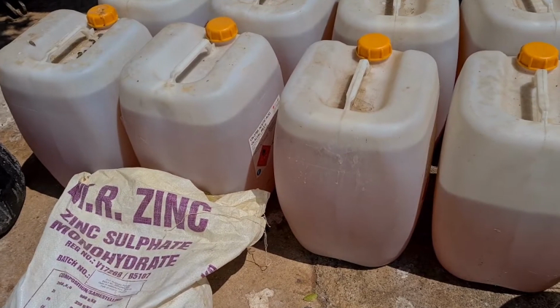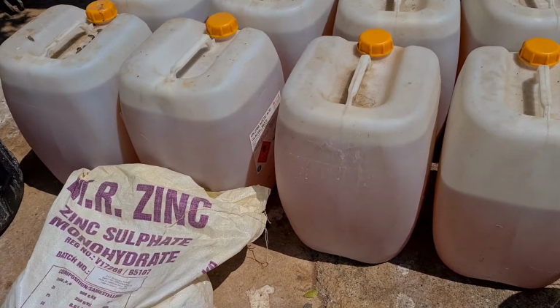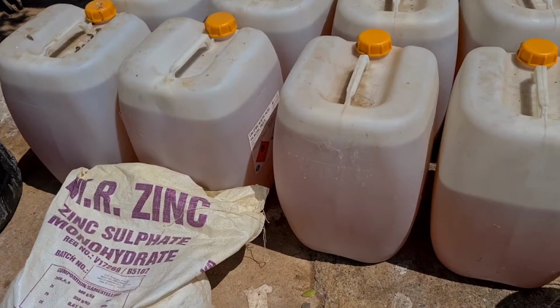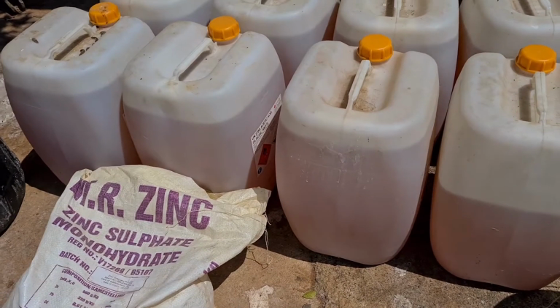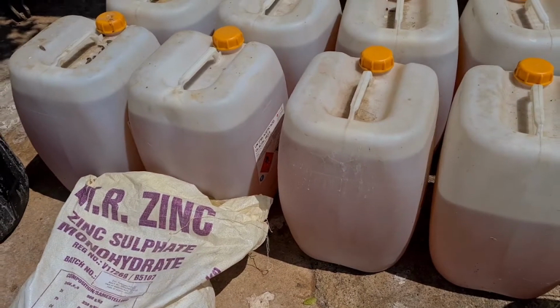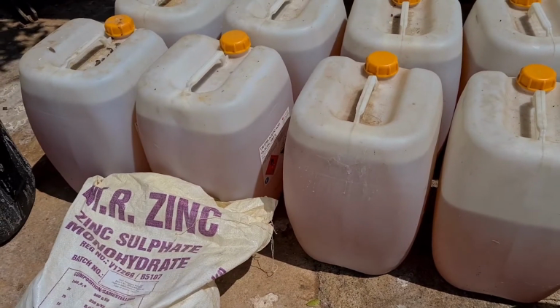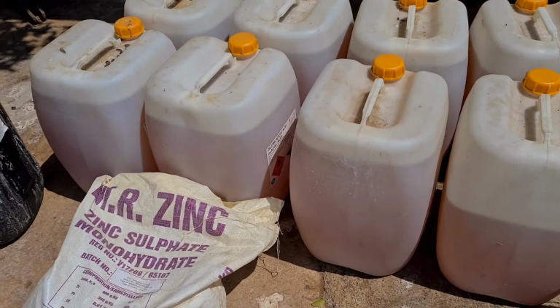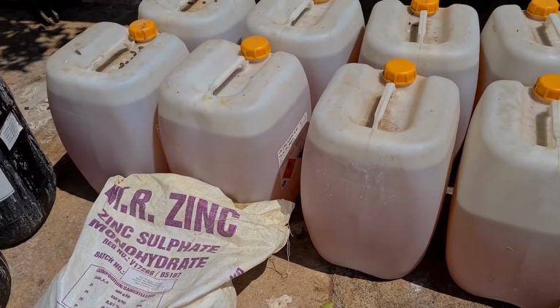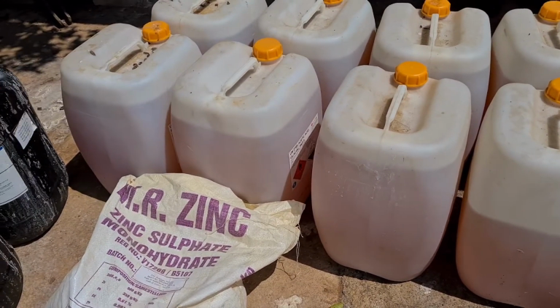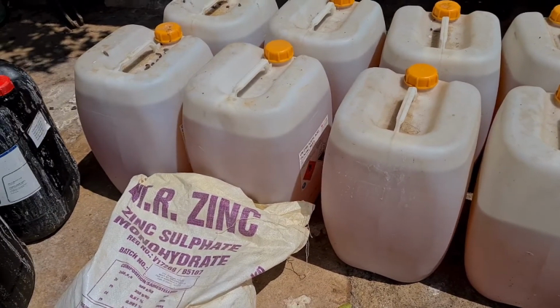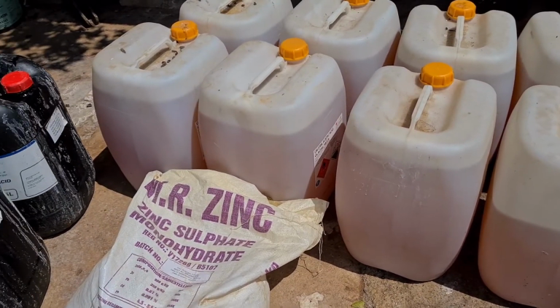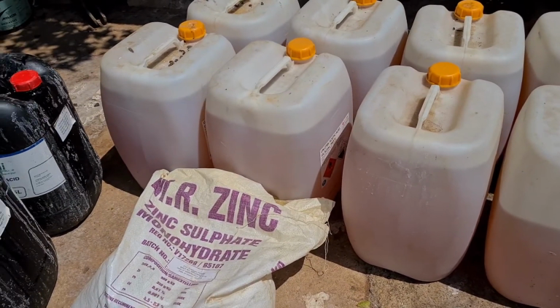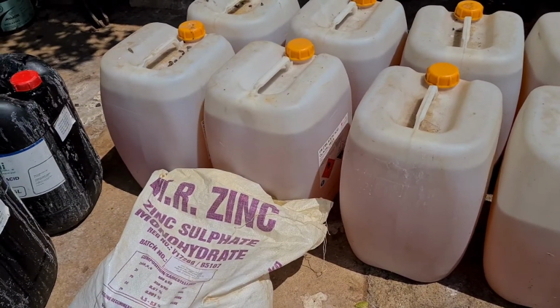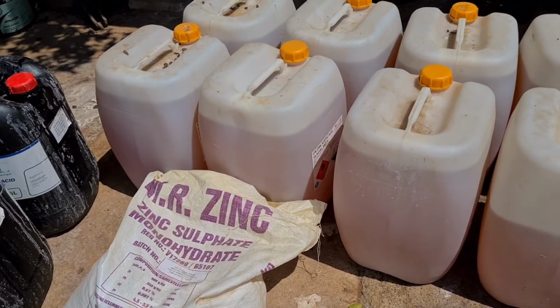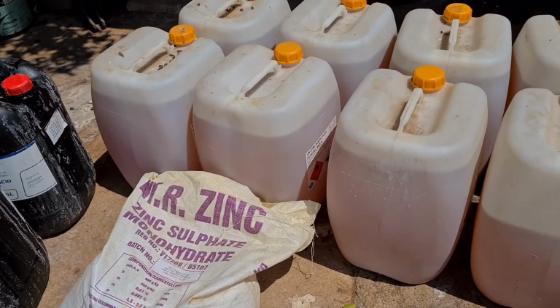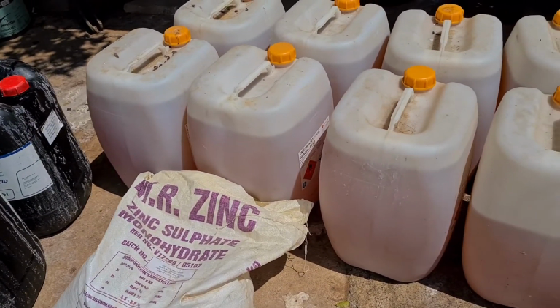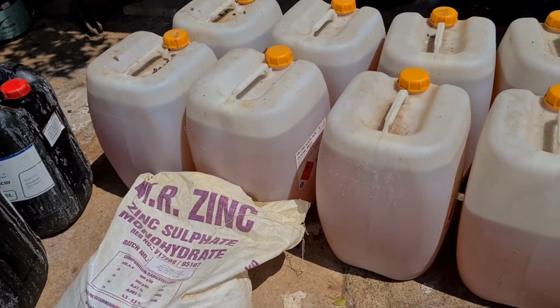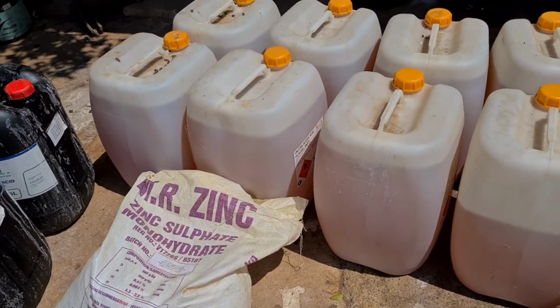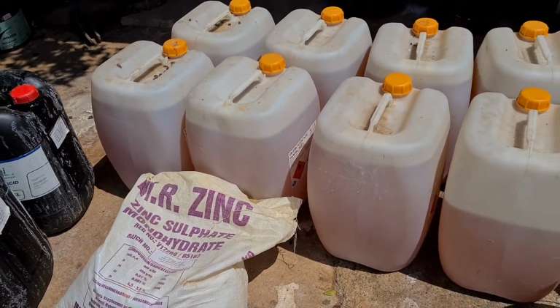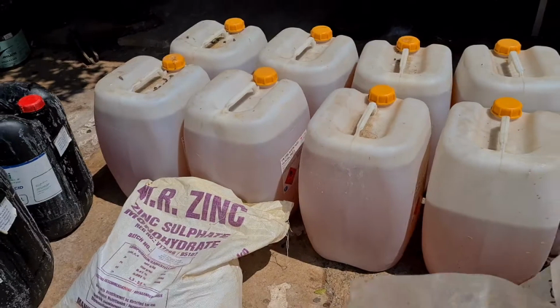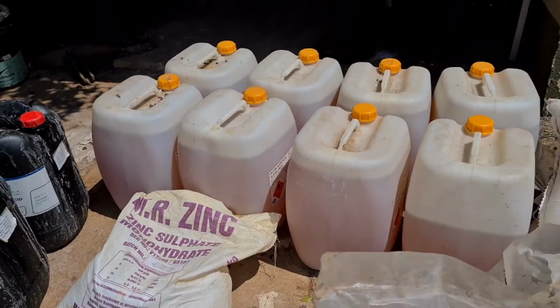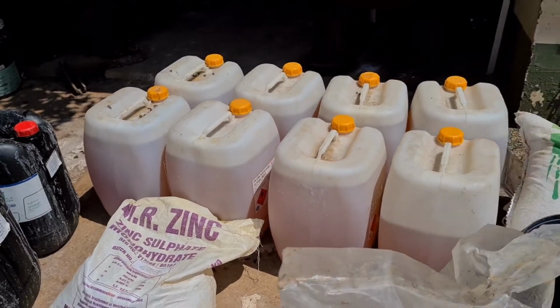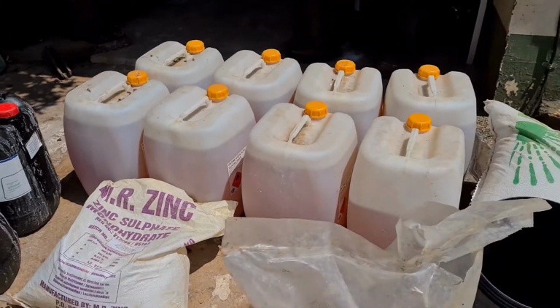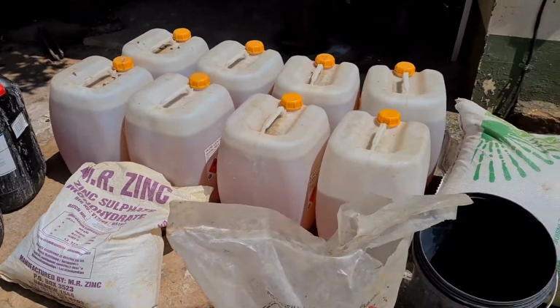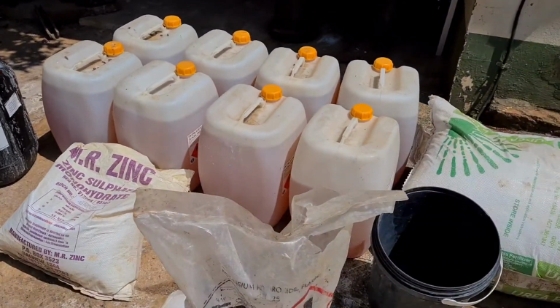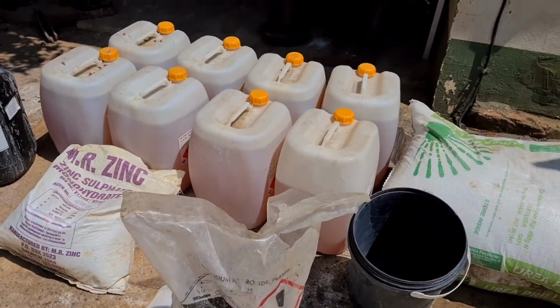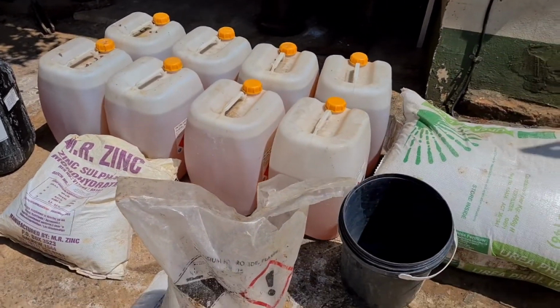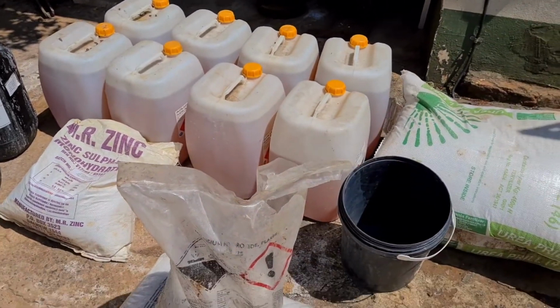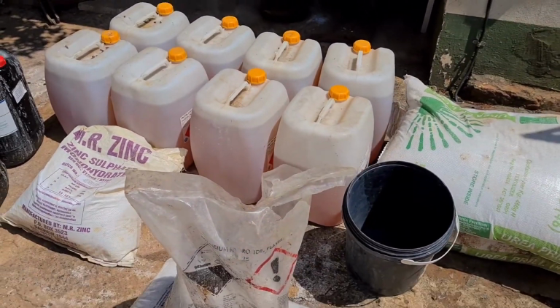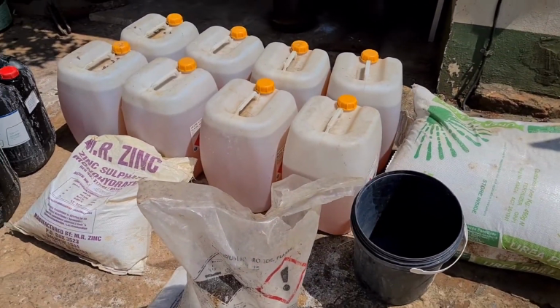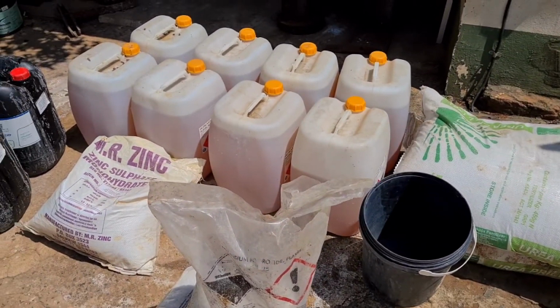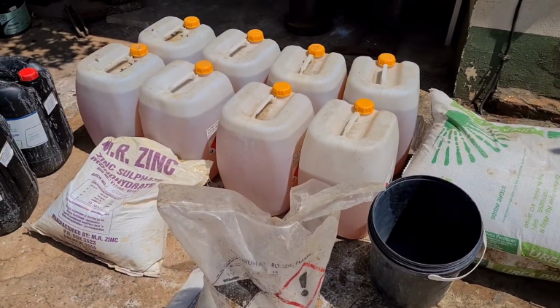Amino acids. And then you fill it up with water — this is for 600 liters — so let me quickly mix those for you so you guys can see how I do it.